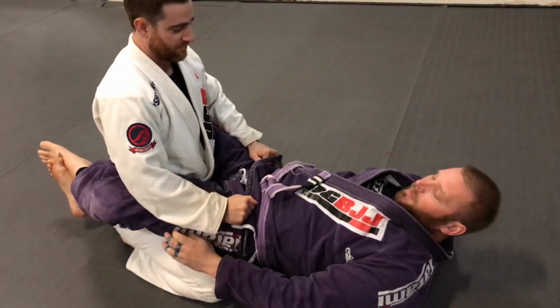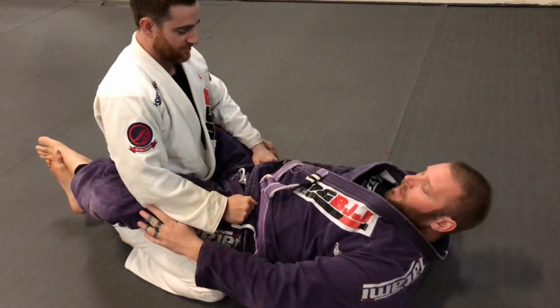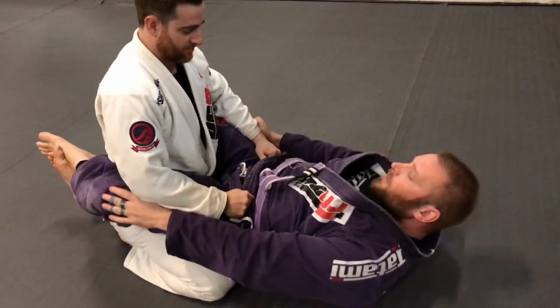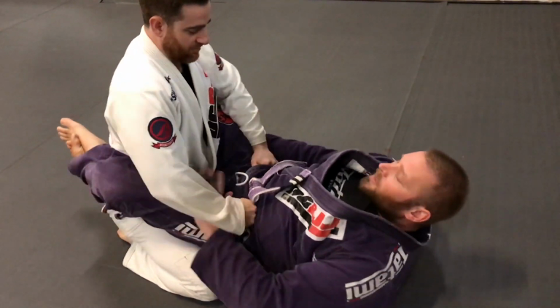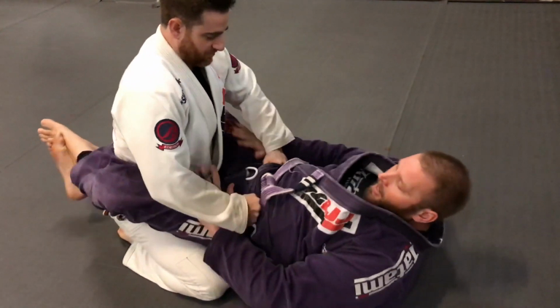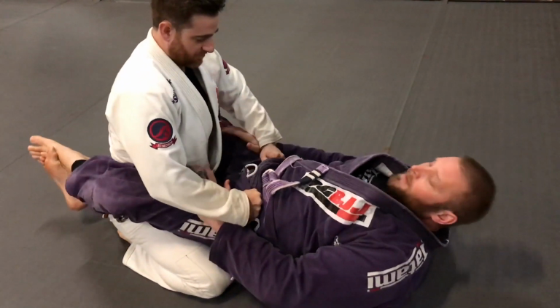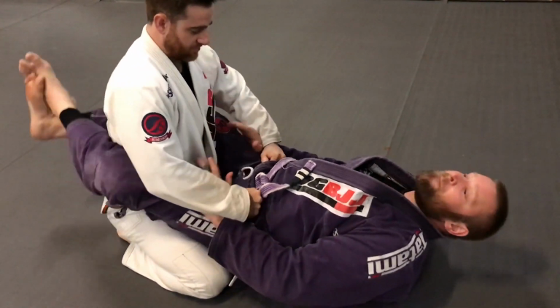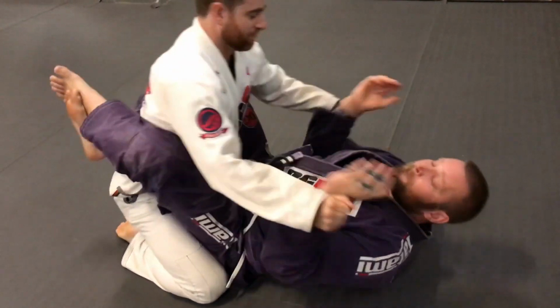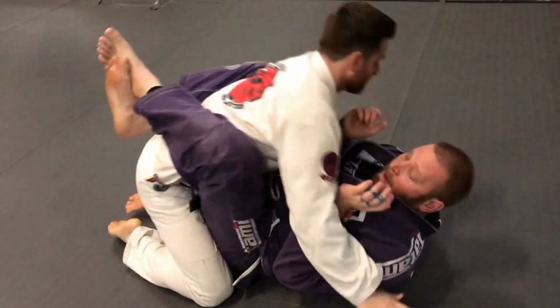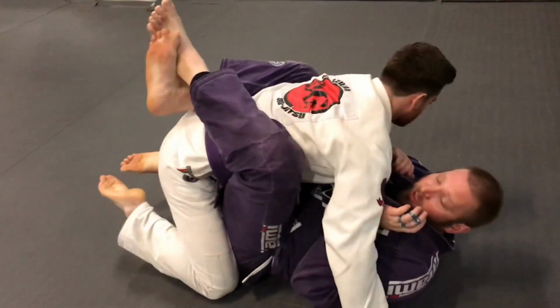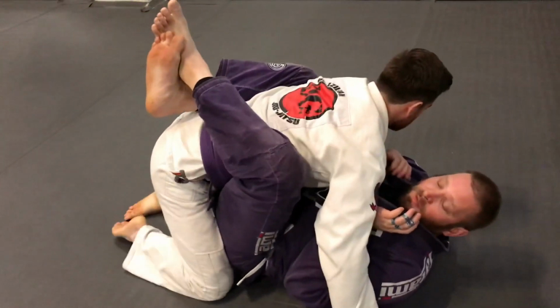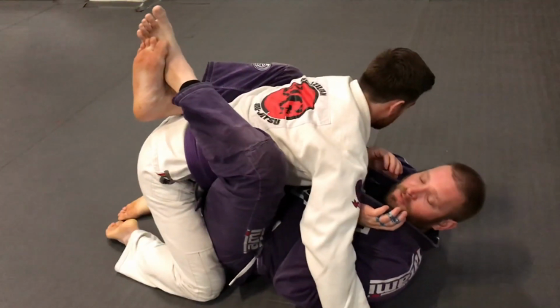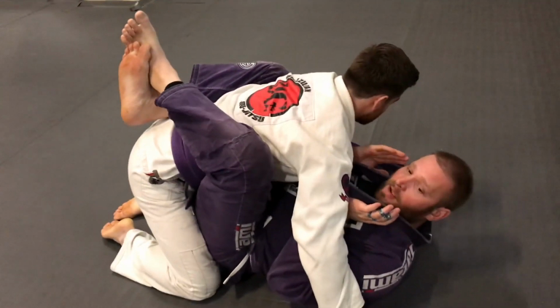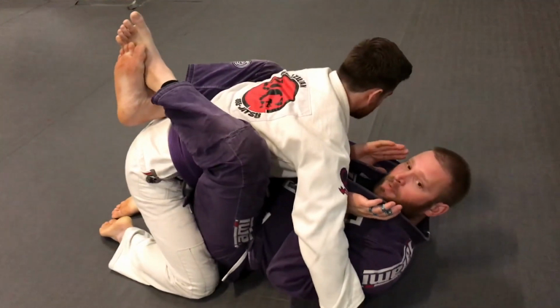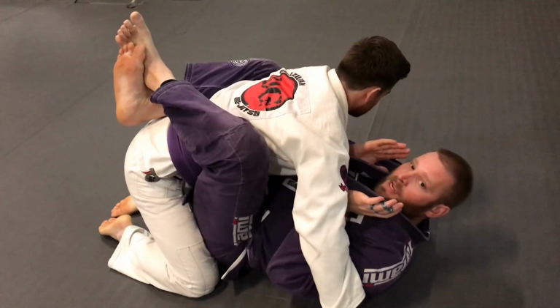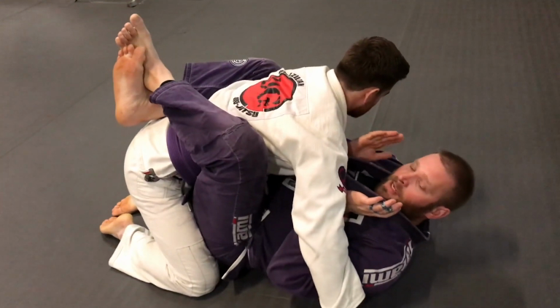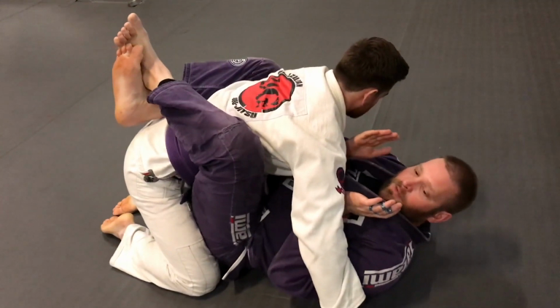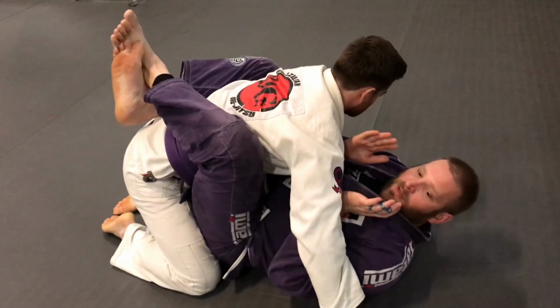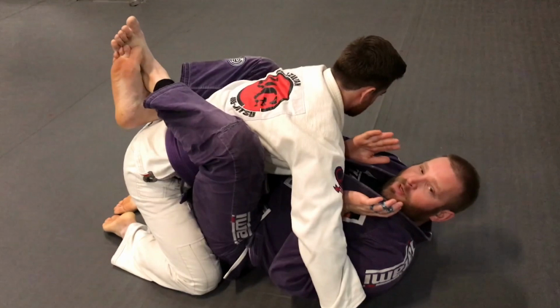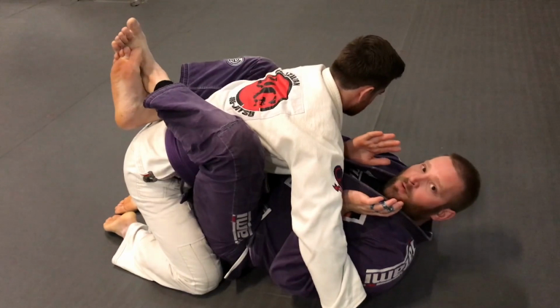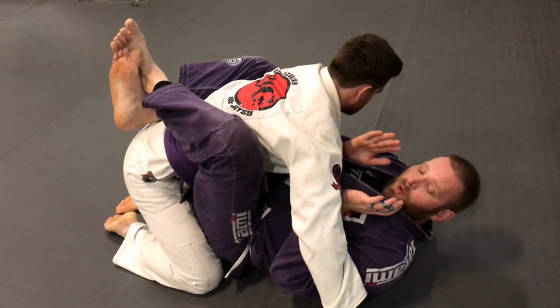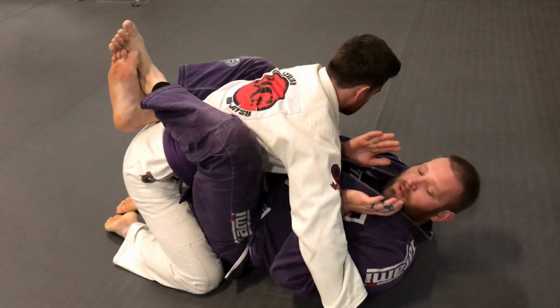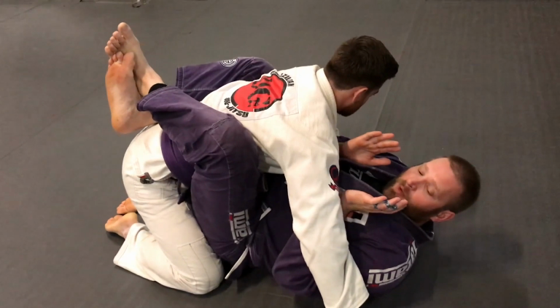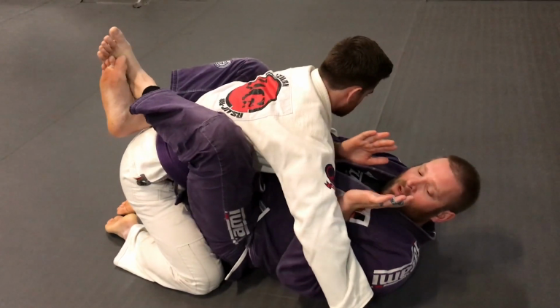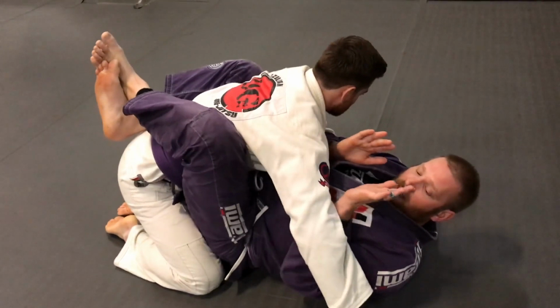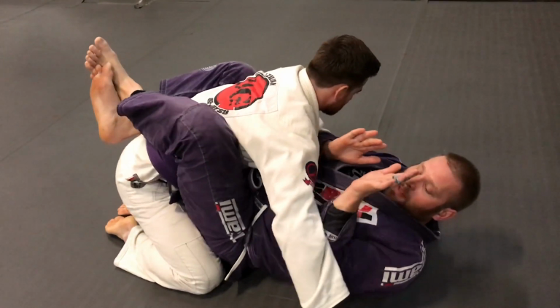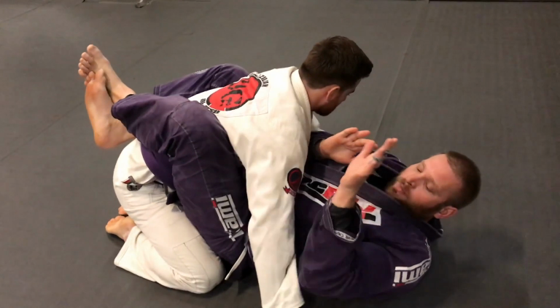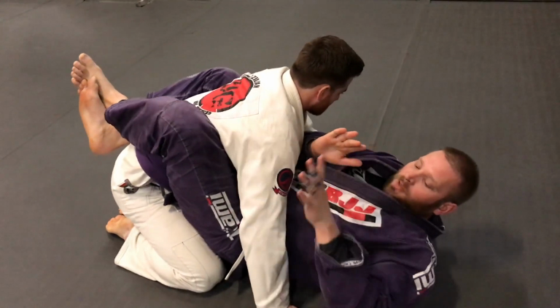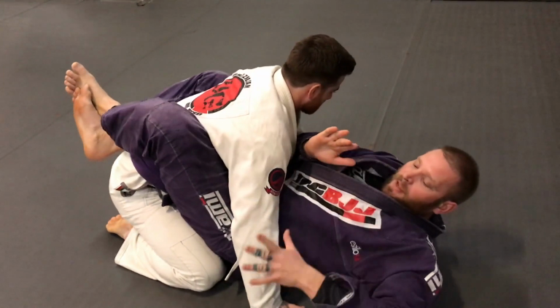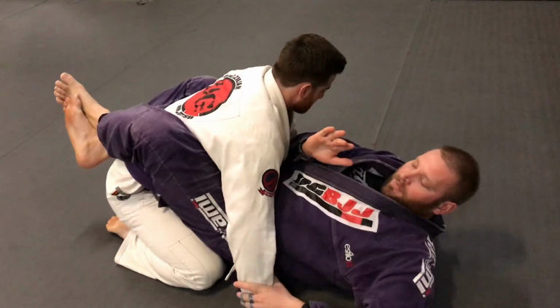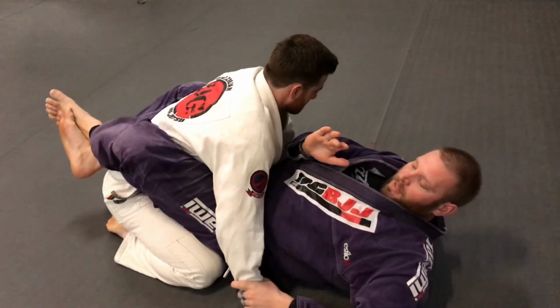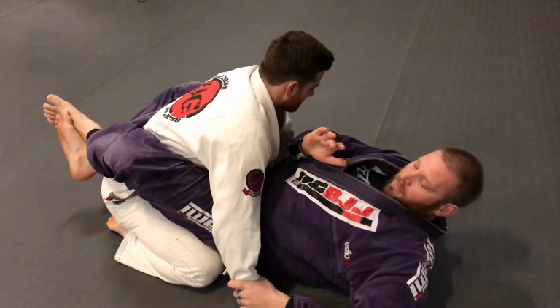I'll get underneath the hand and pop this. See how he kind of tries to recover his weight a little bit? That's when I'm going to attack this hand.